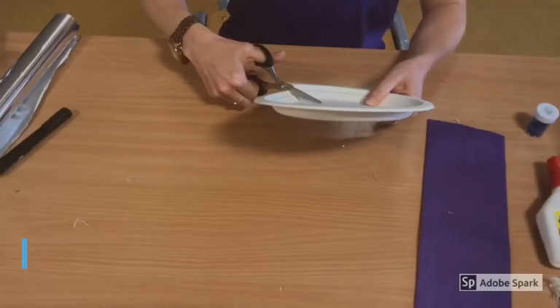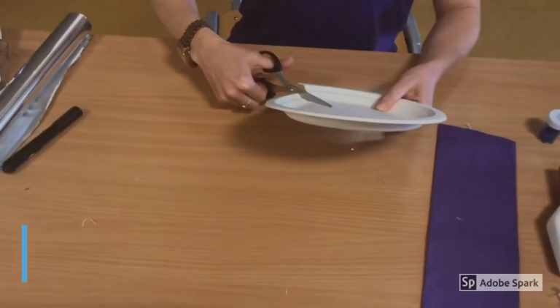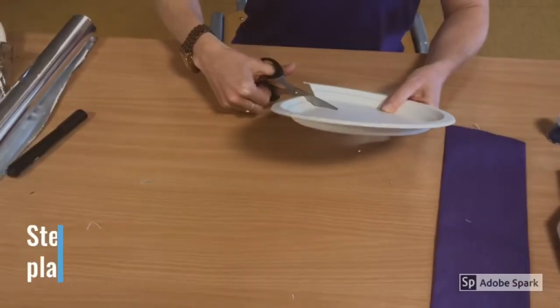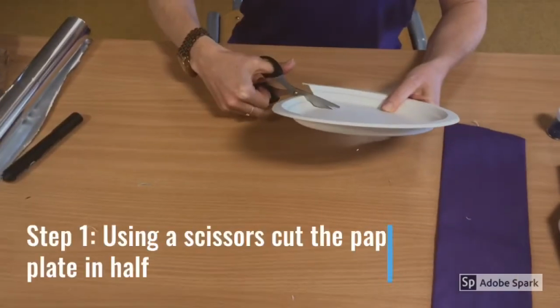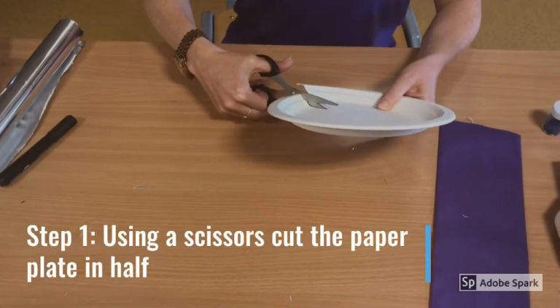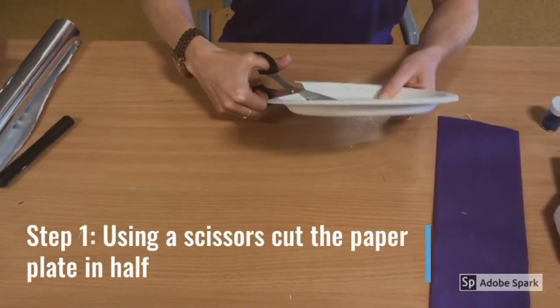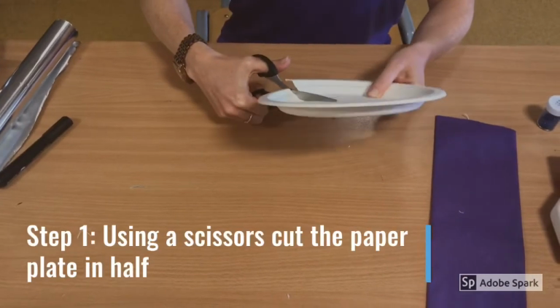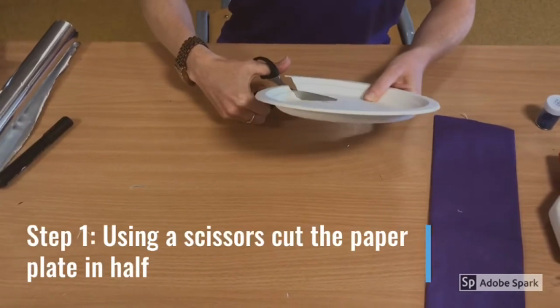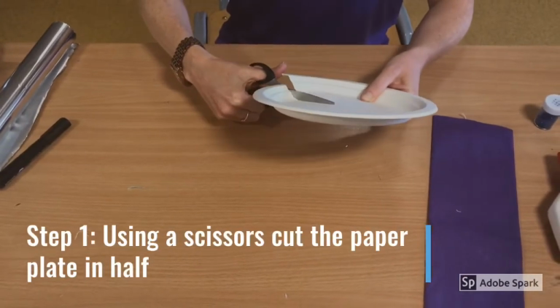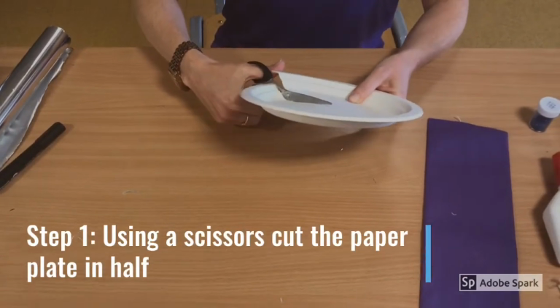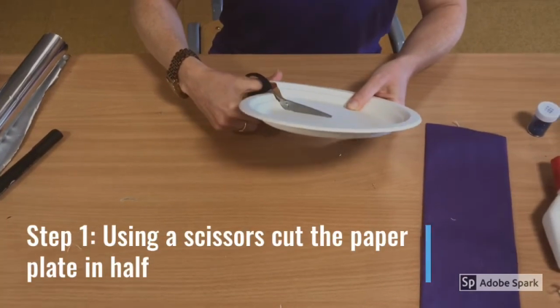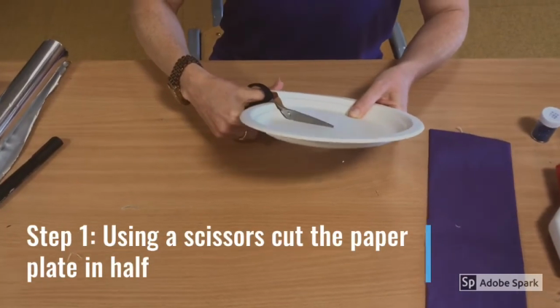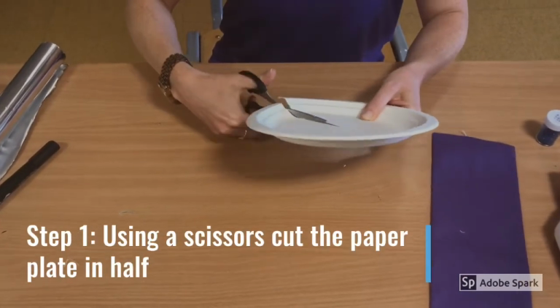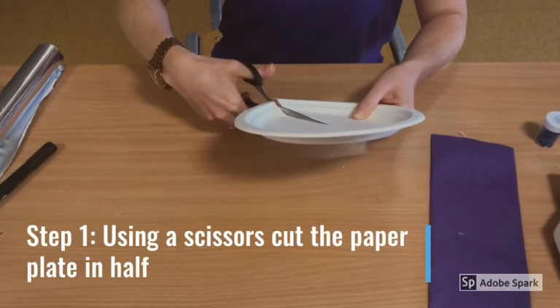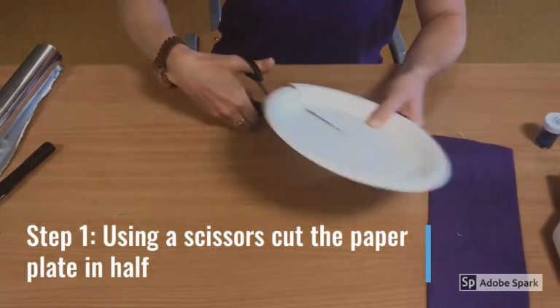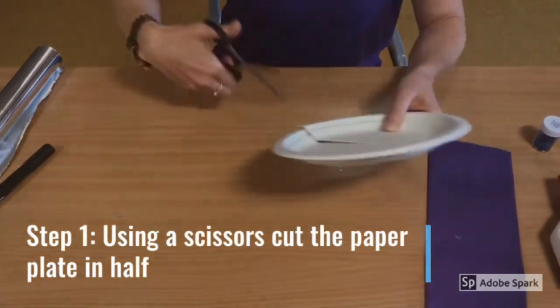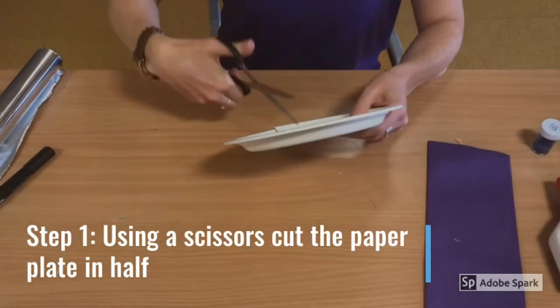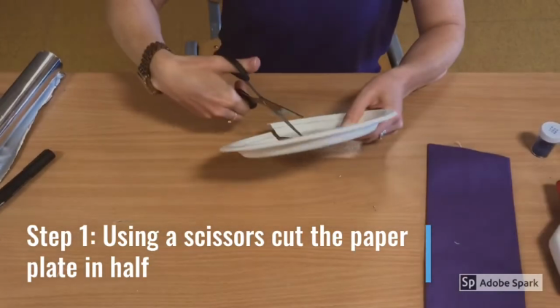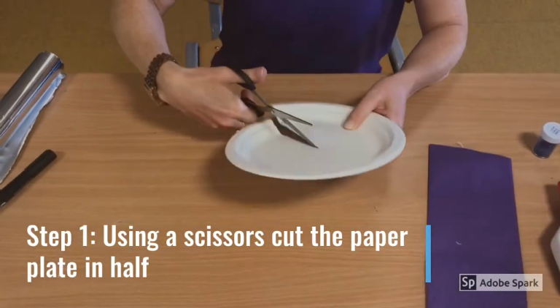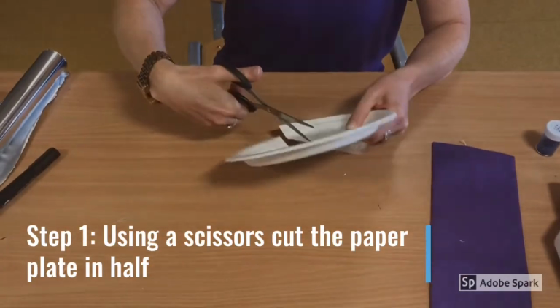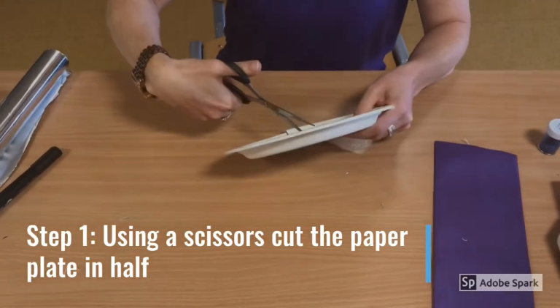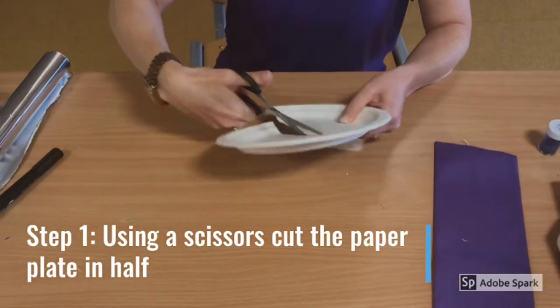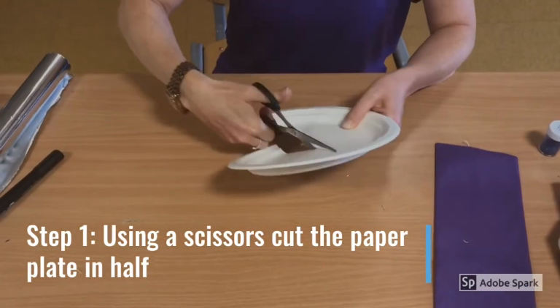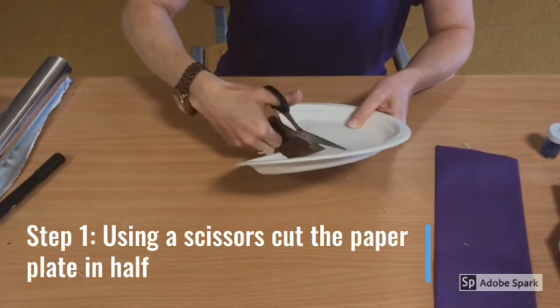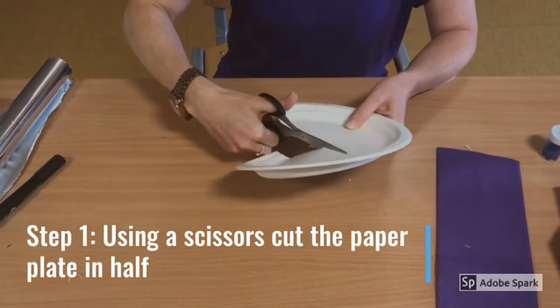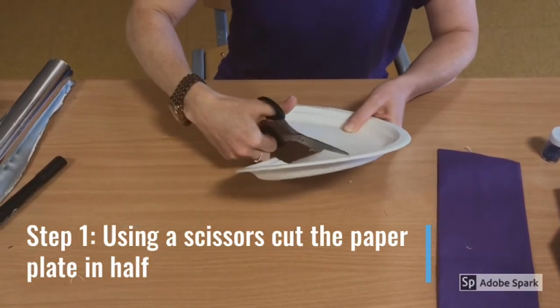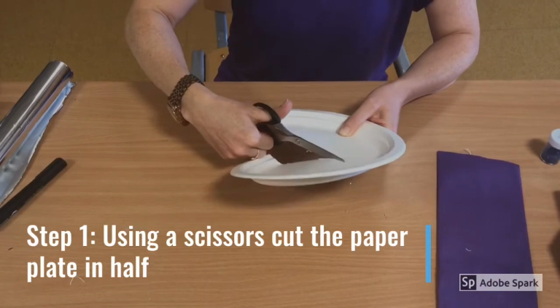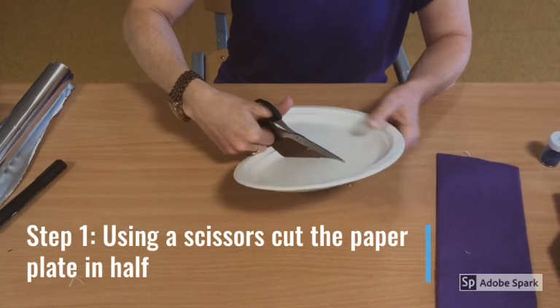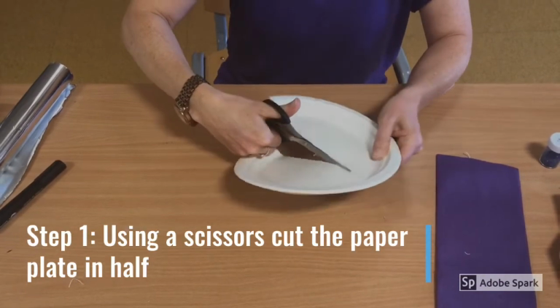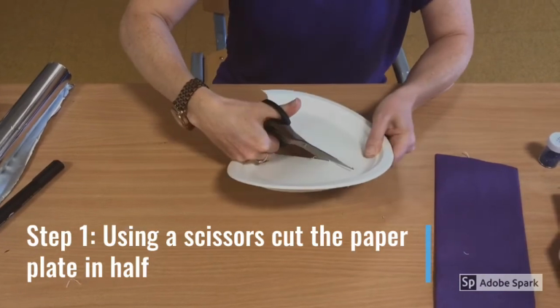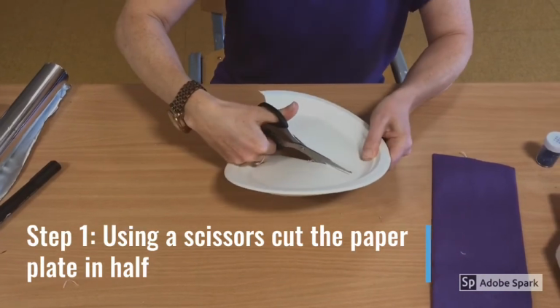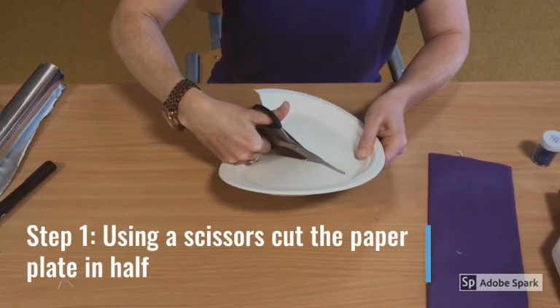Step 1. Using scissors, cut the paper plate in half. Don't forget to ask for help if you need it.